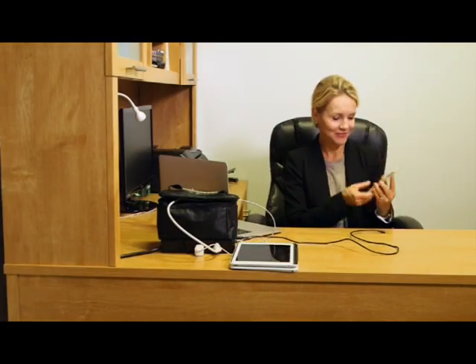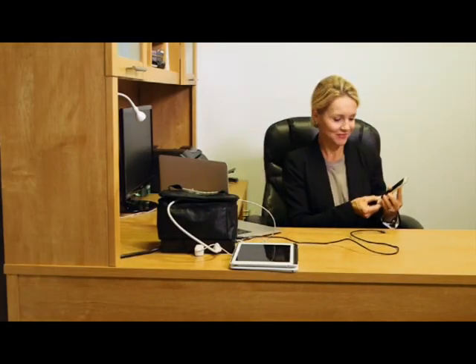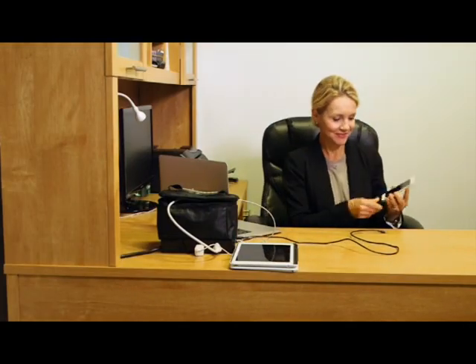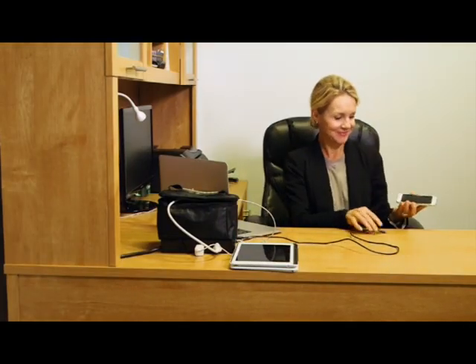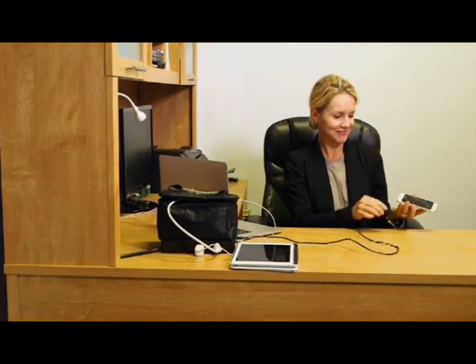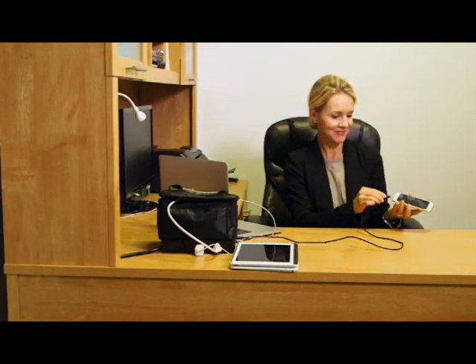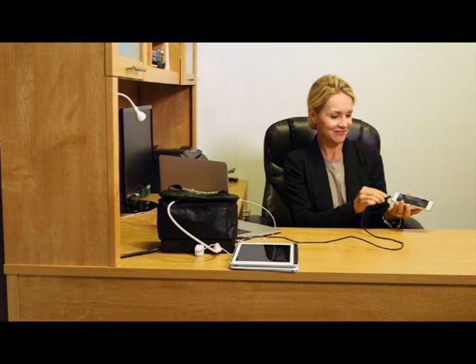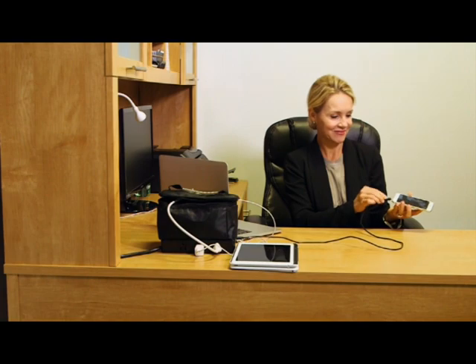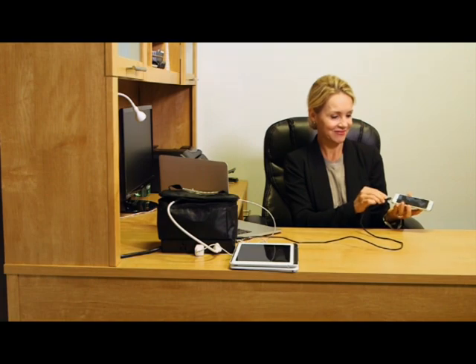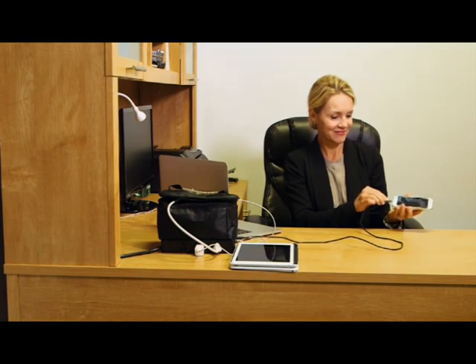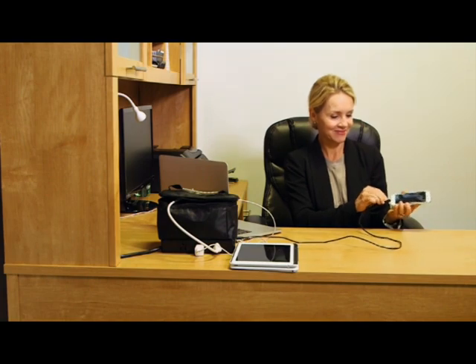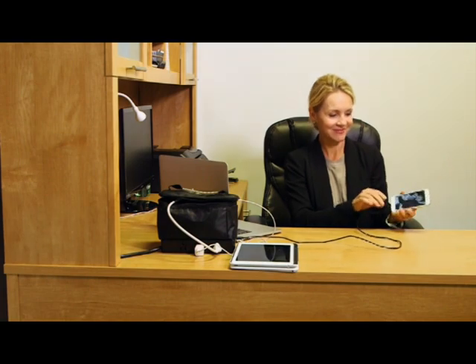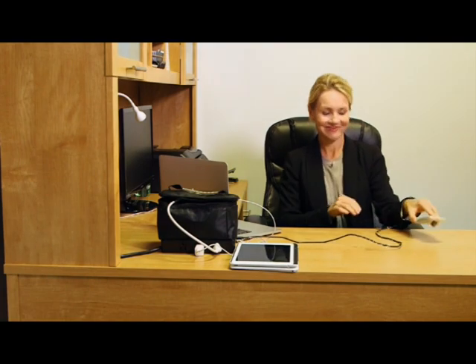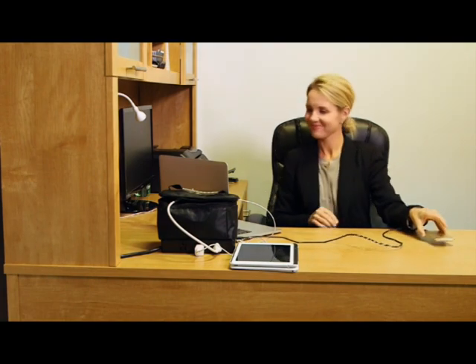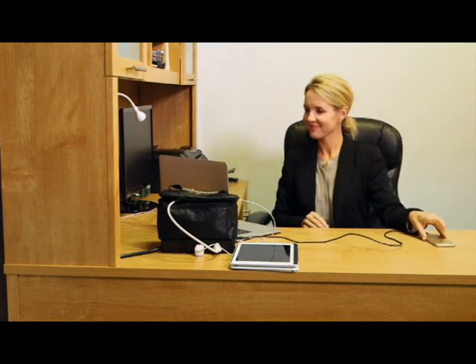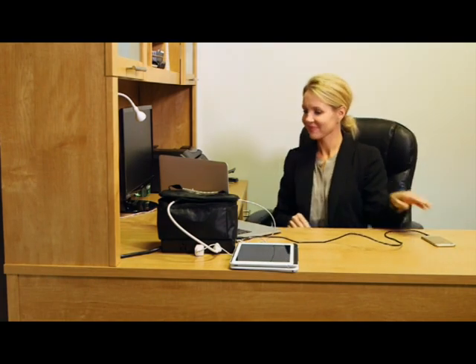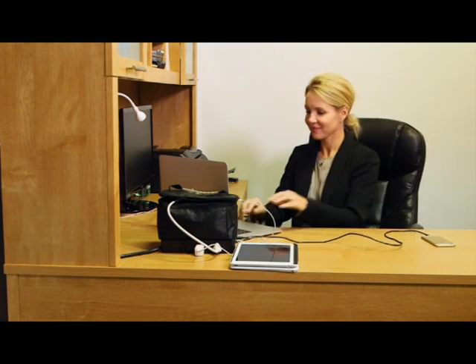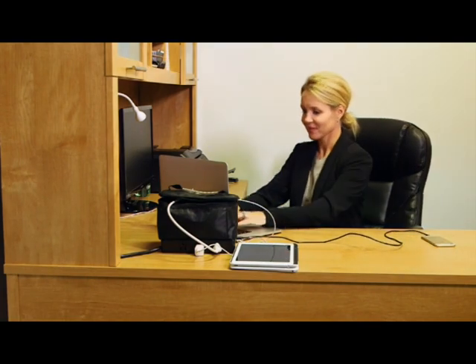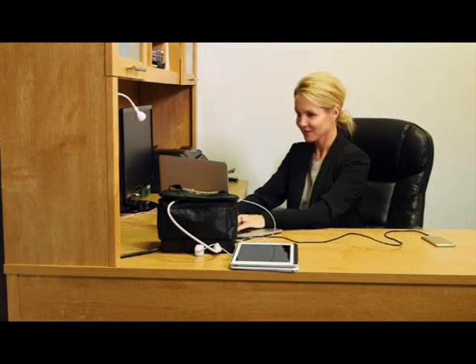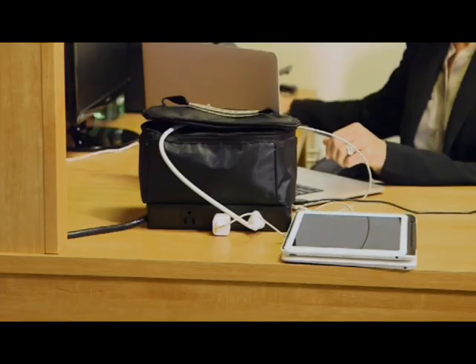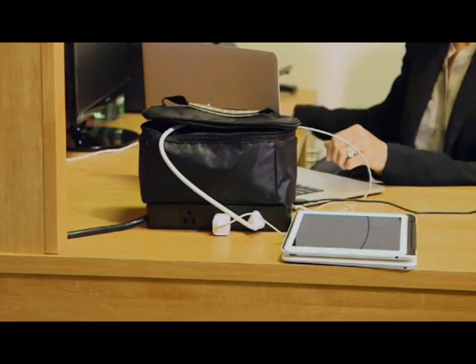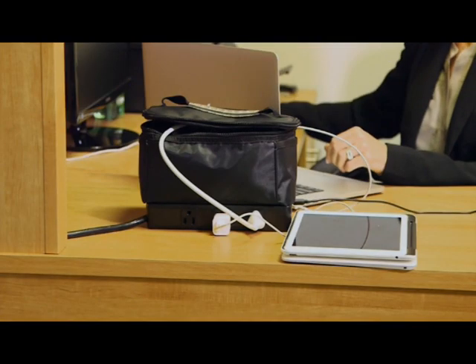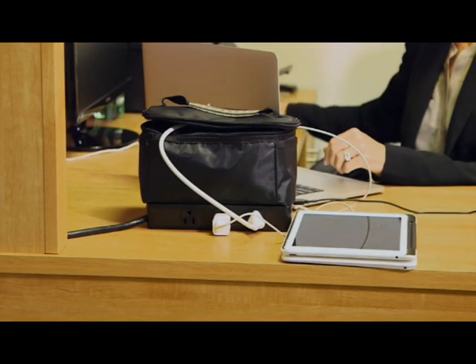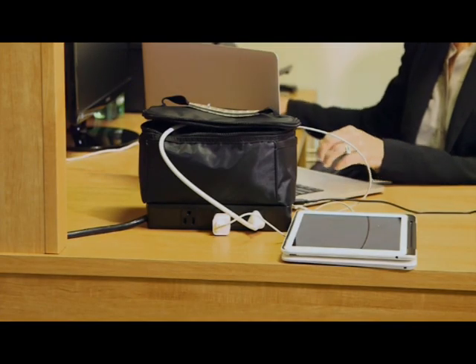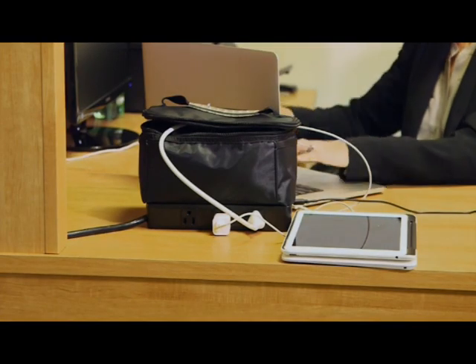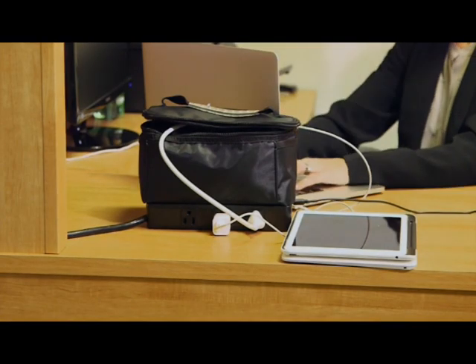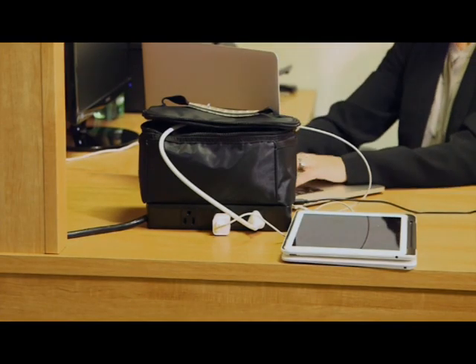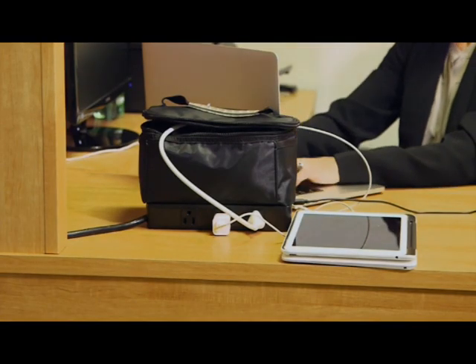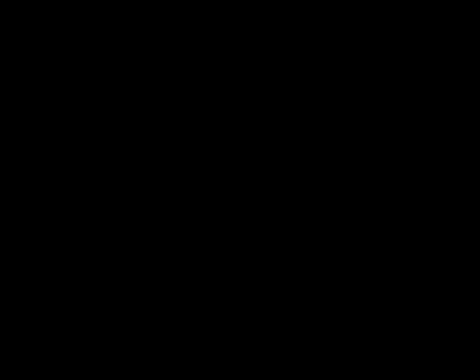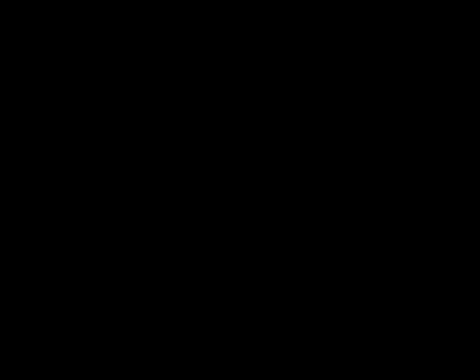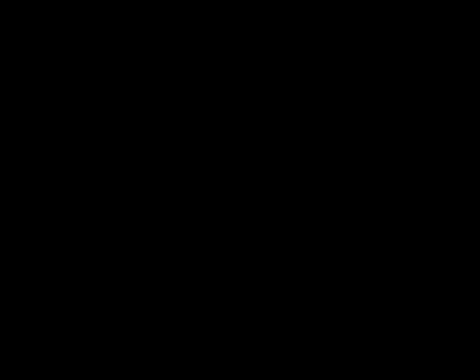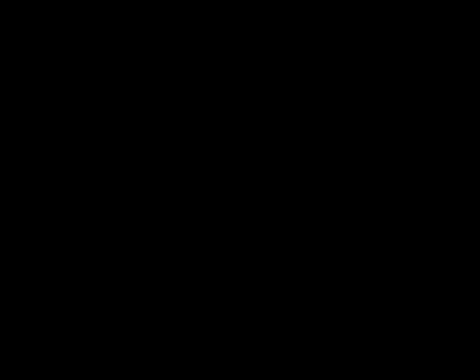Whether on the road, at home, or at work, the iCosy is the perfect cable organizer that can charge all your electronic devices.